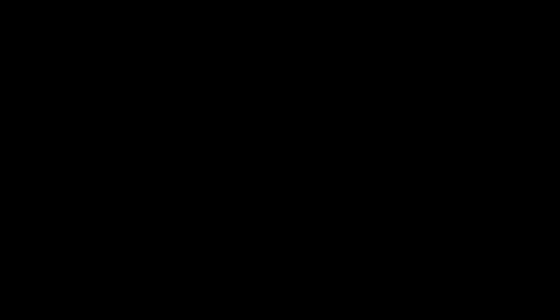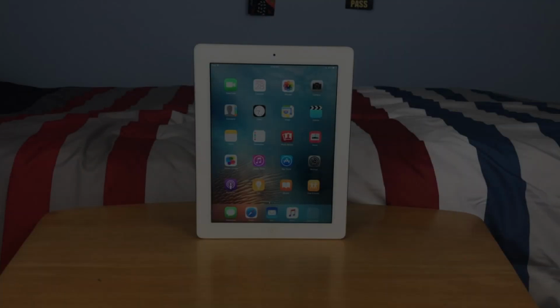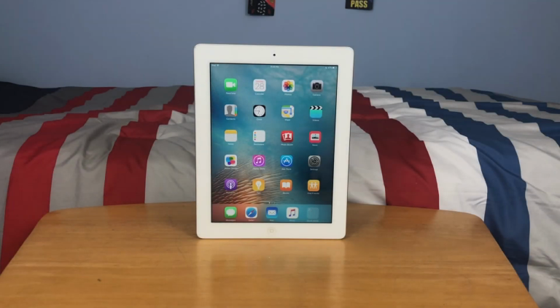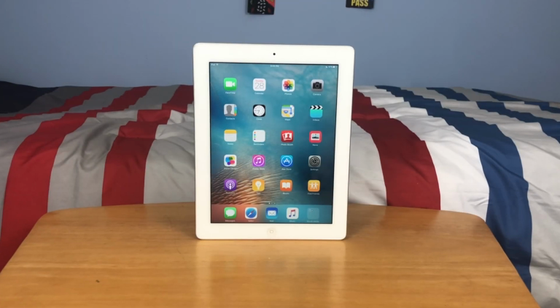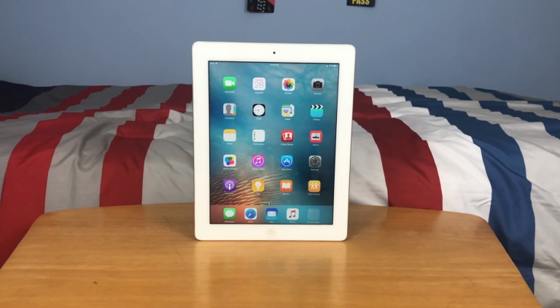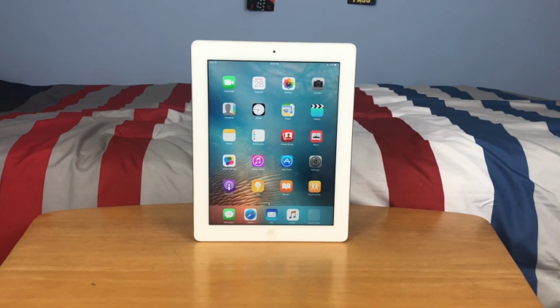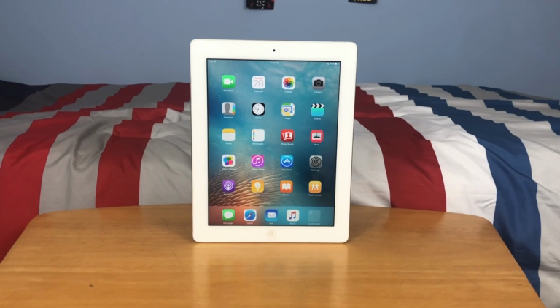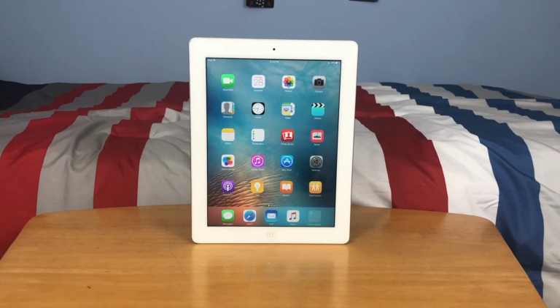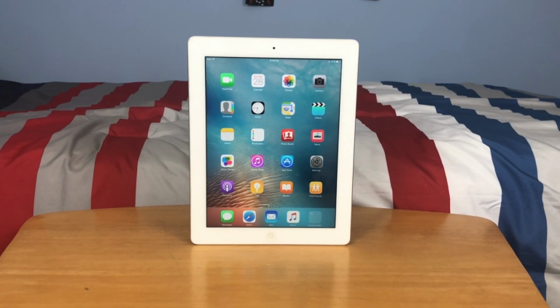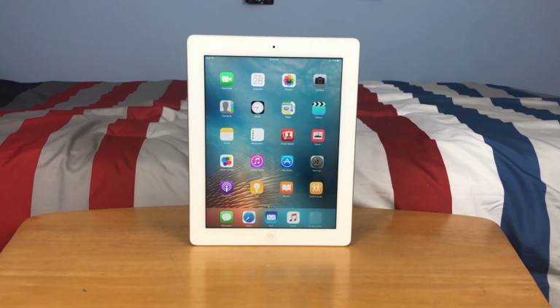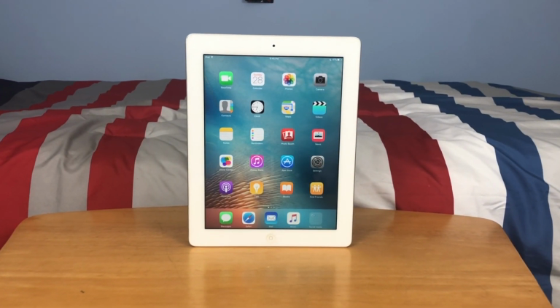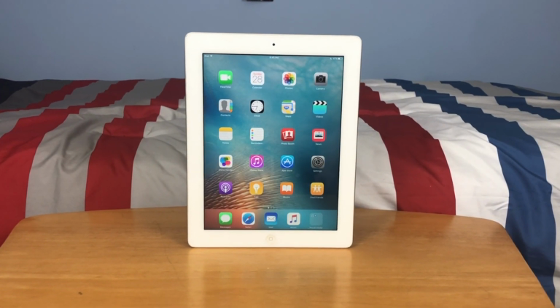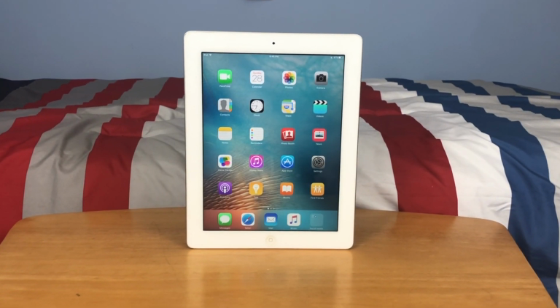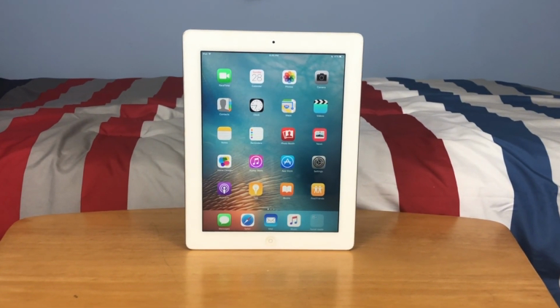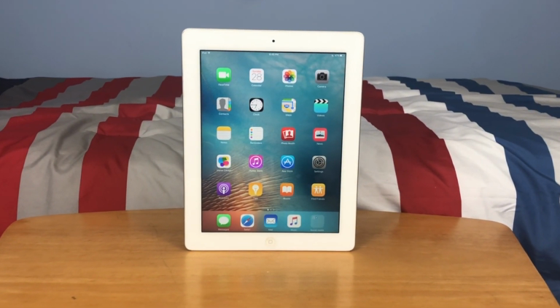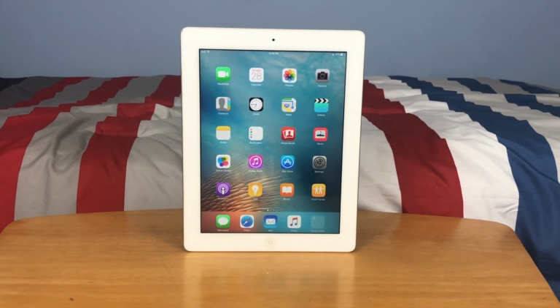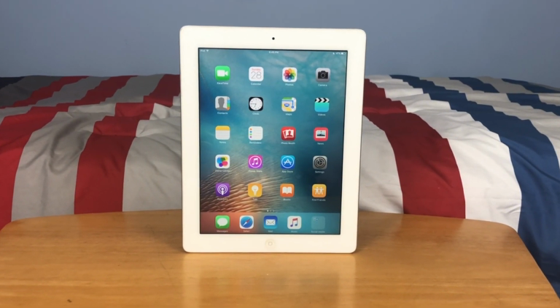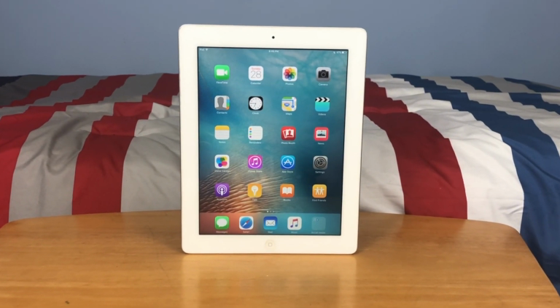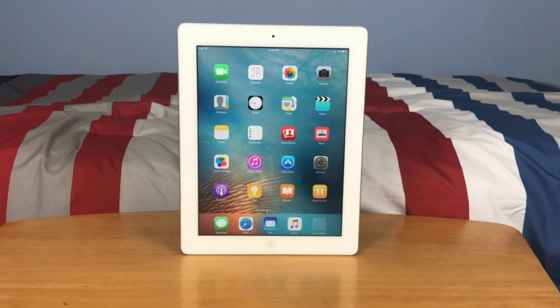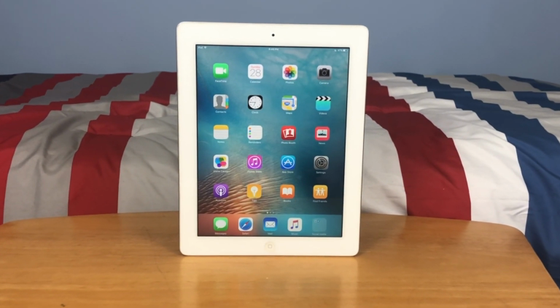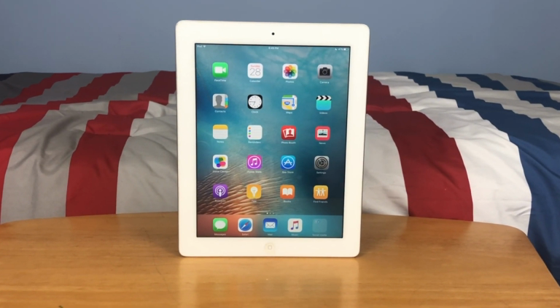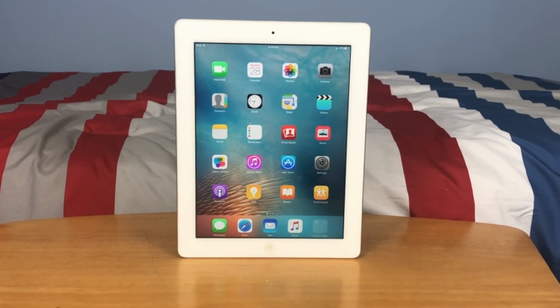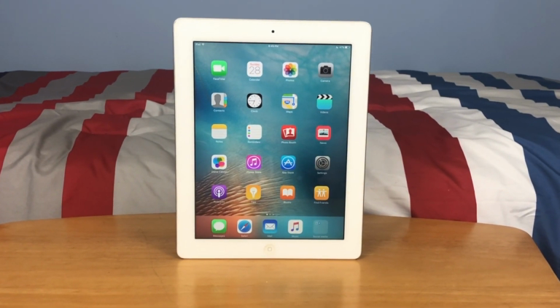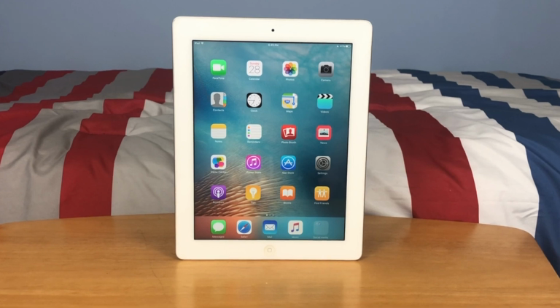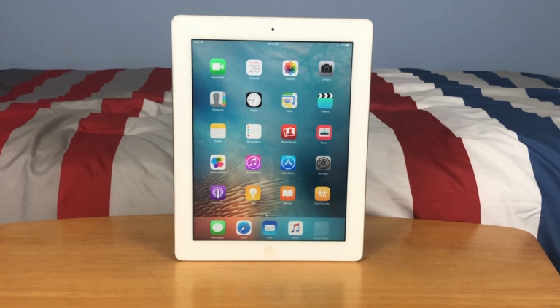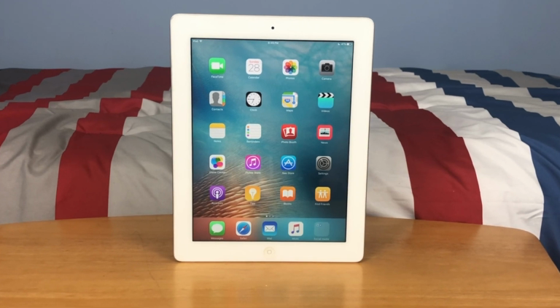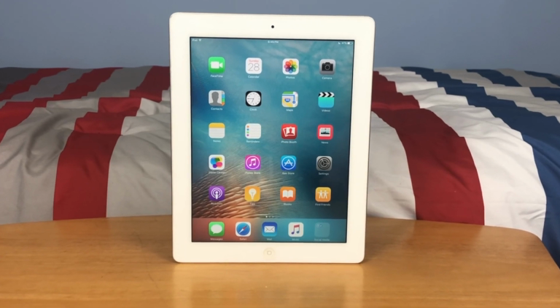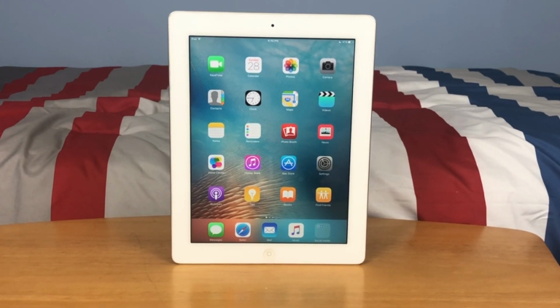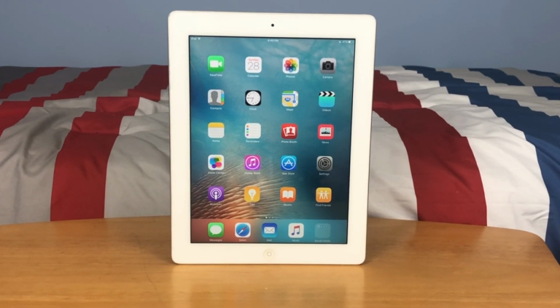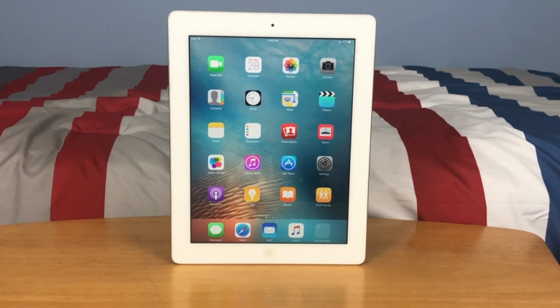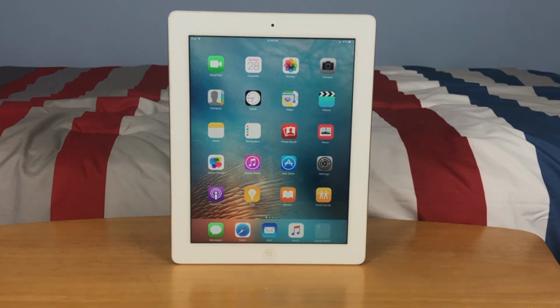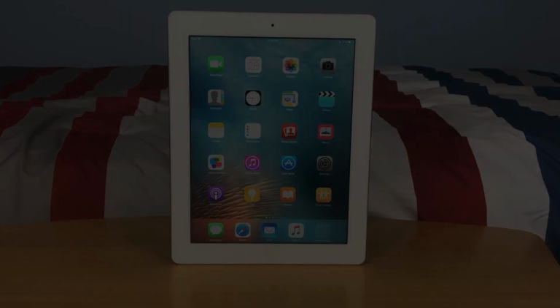Hey guys, this is Tech It Out, and today we are going to be finding out if the iPad third generation is still usable in 2021.